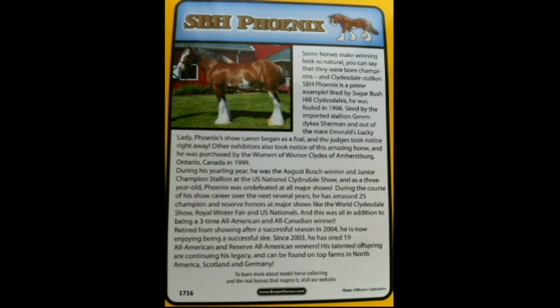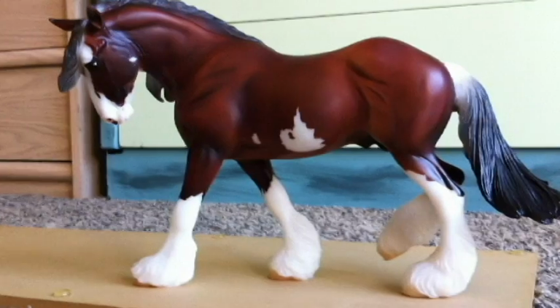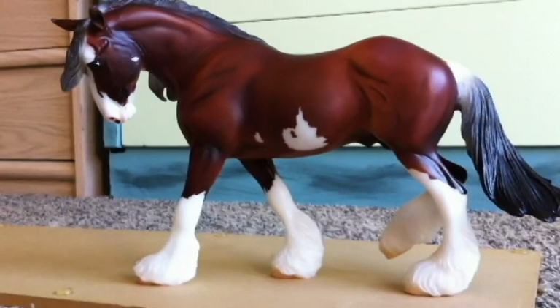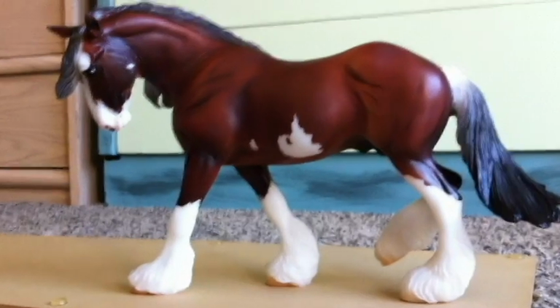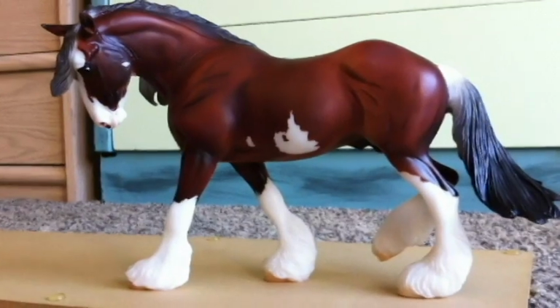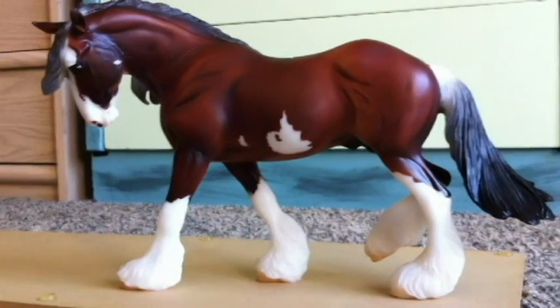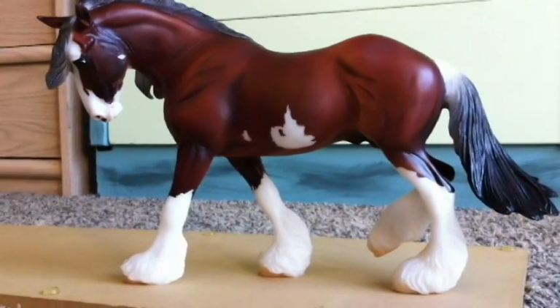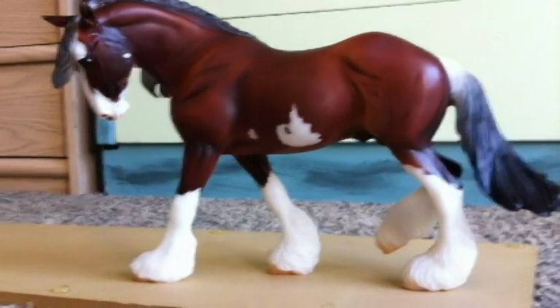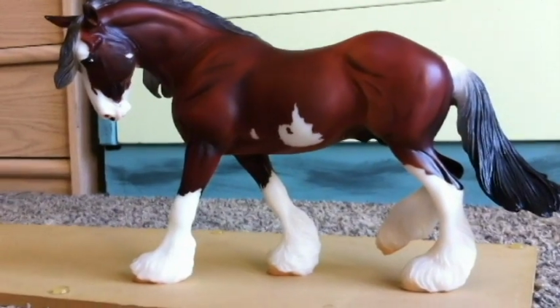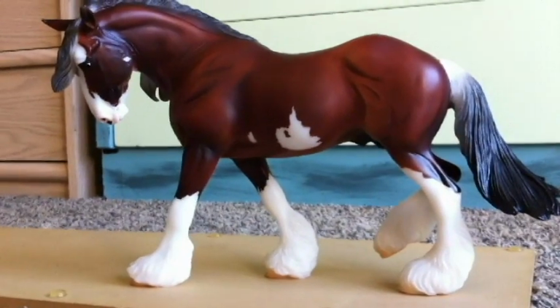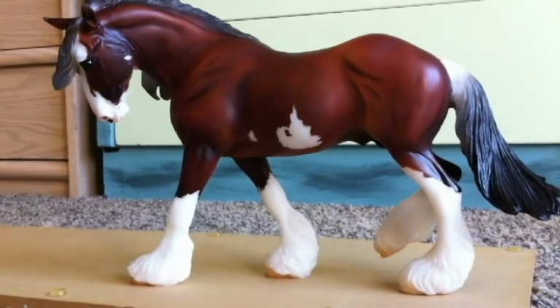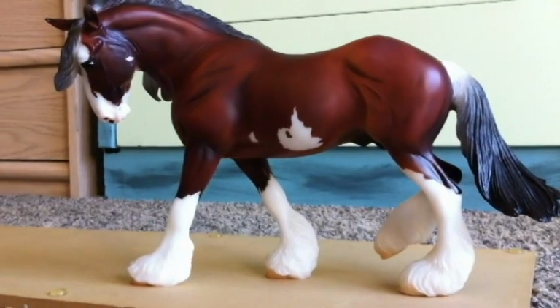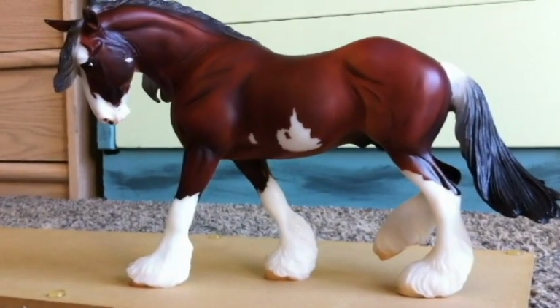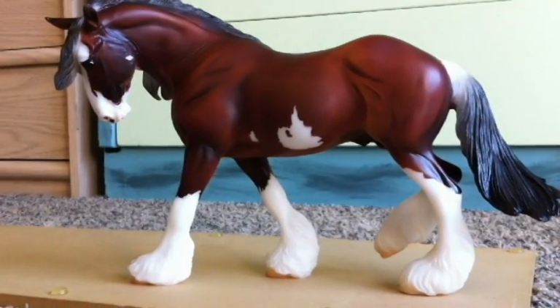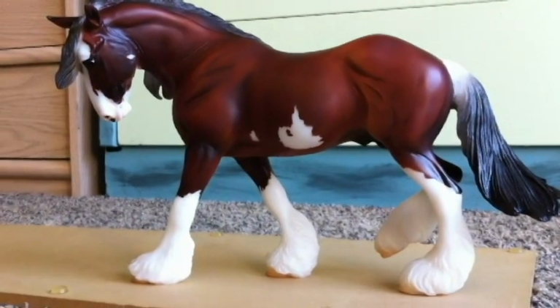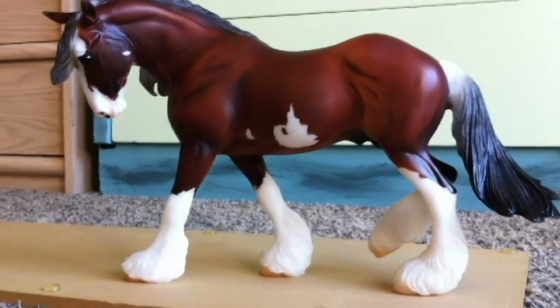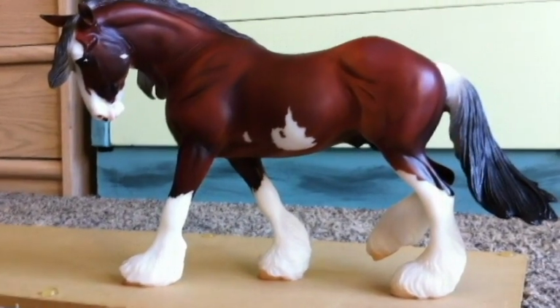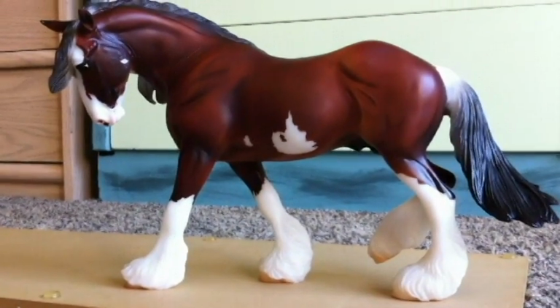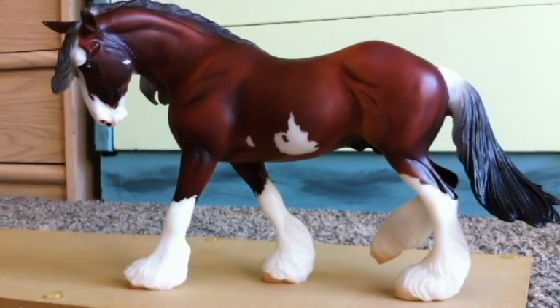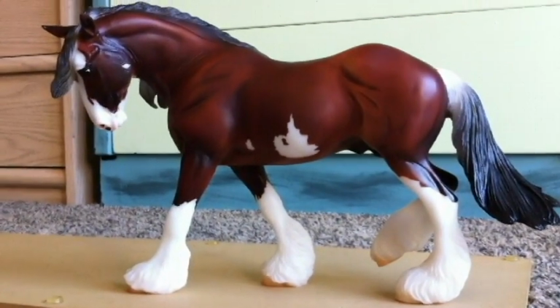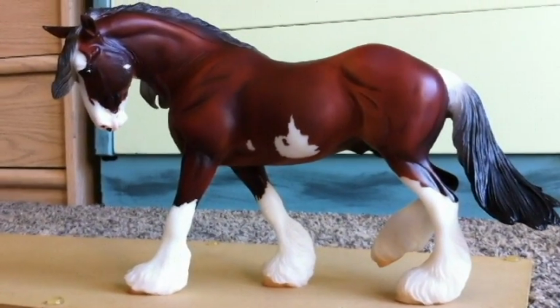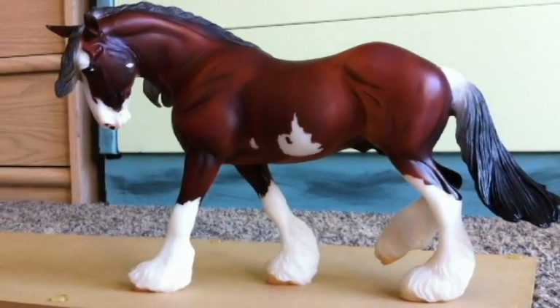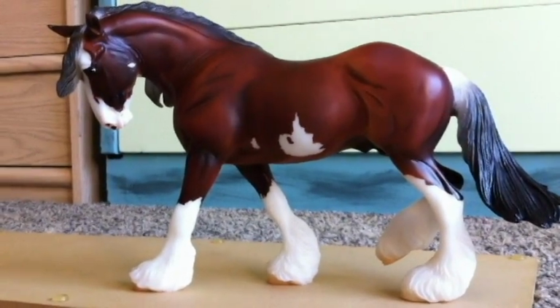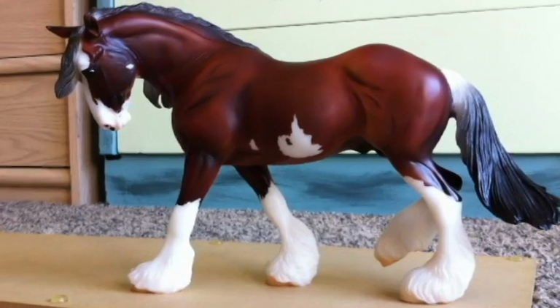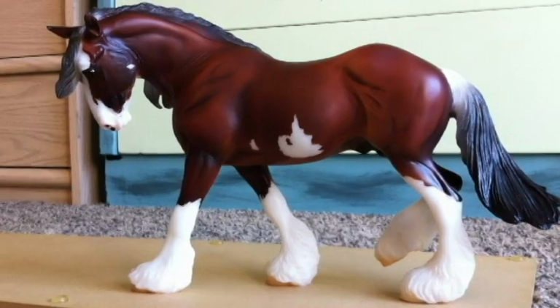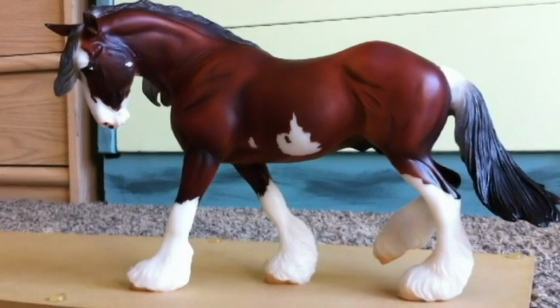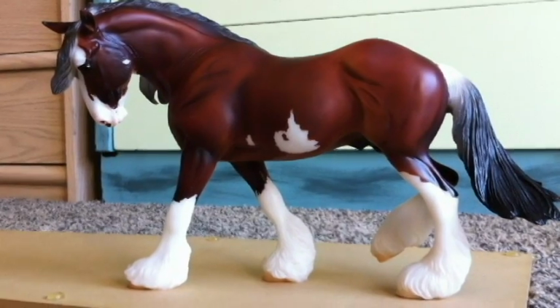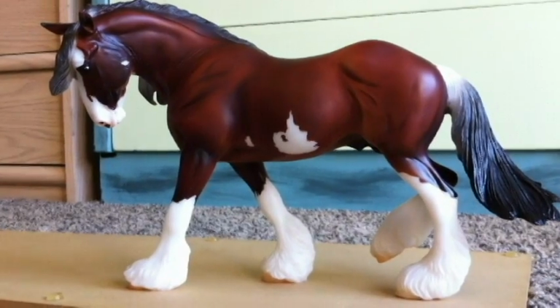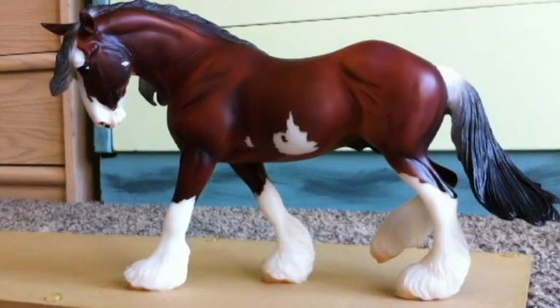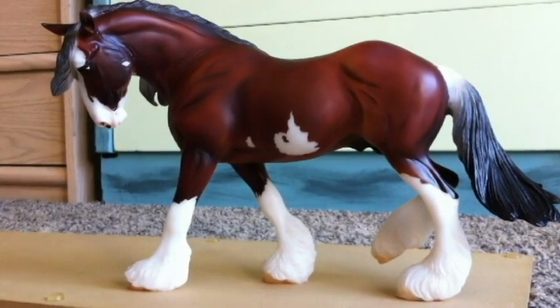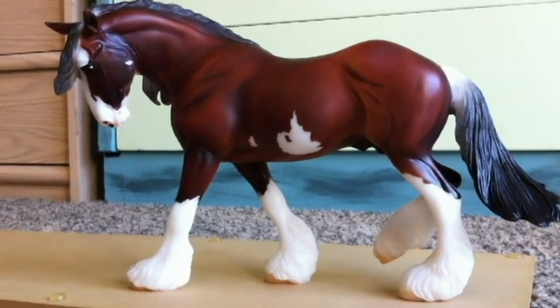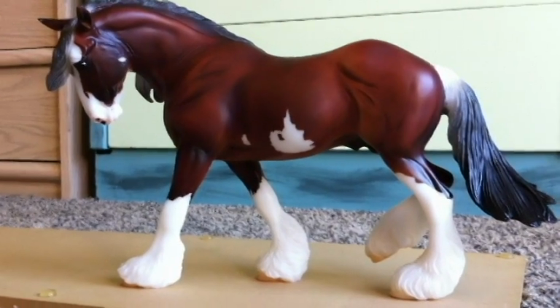Hey guys, I'm back. I actually decided to do the other horse review in a different video.